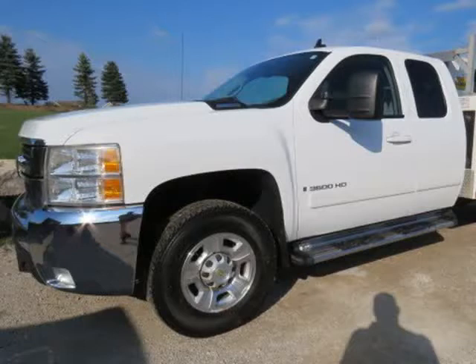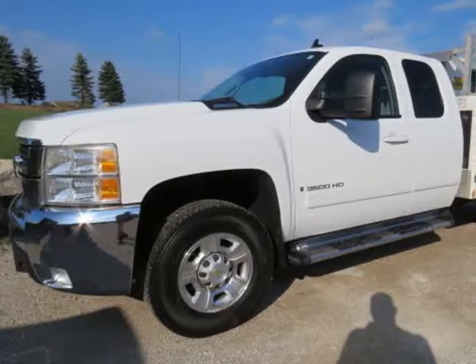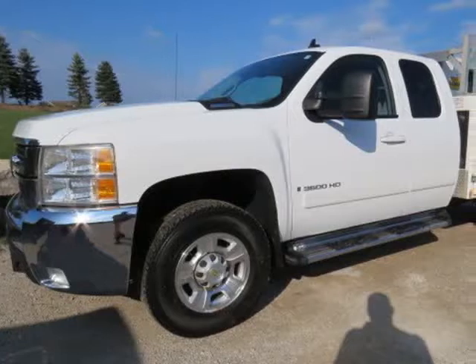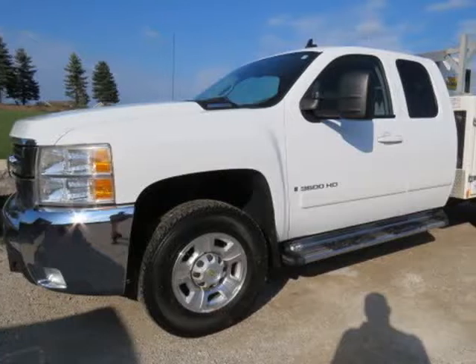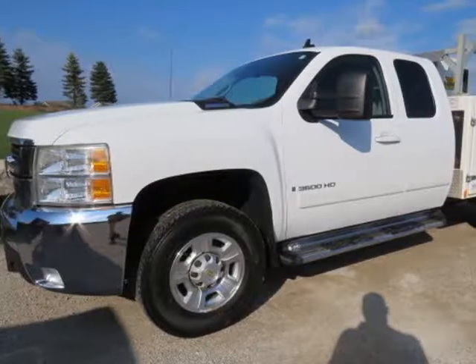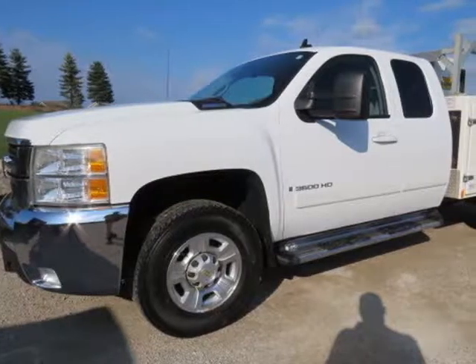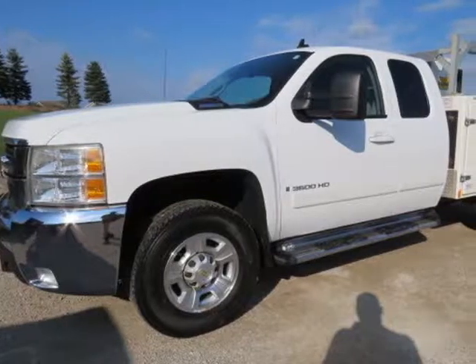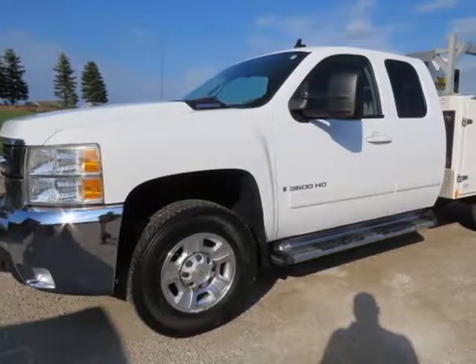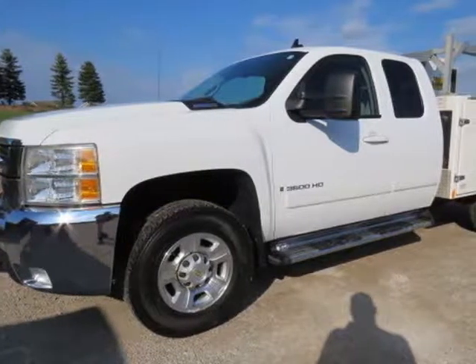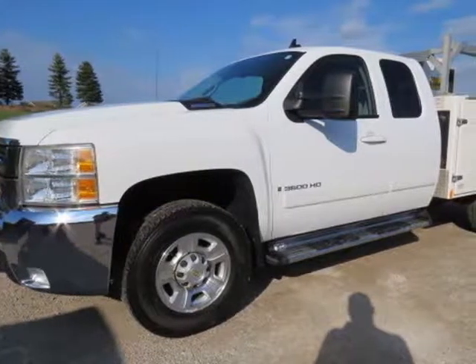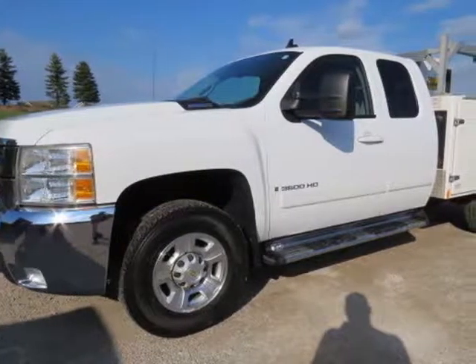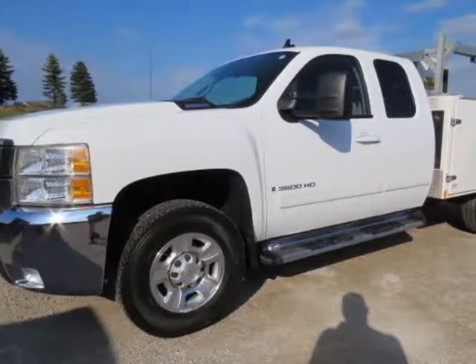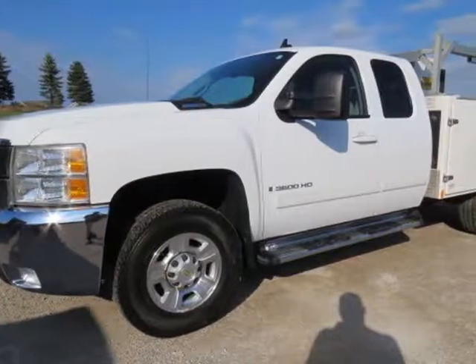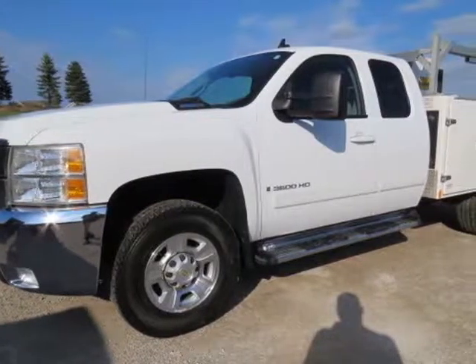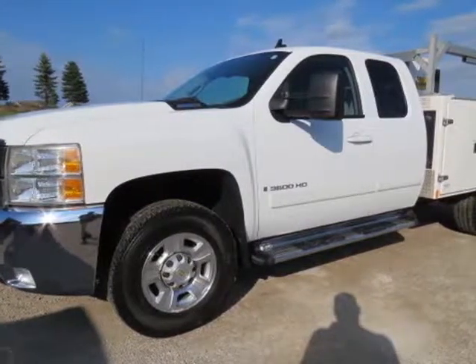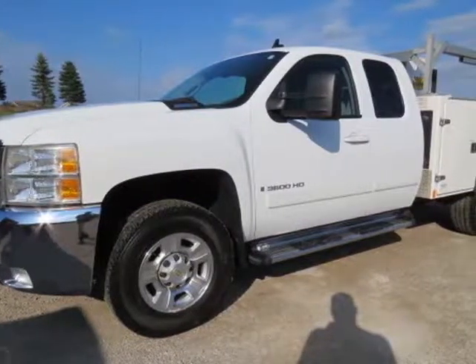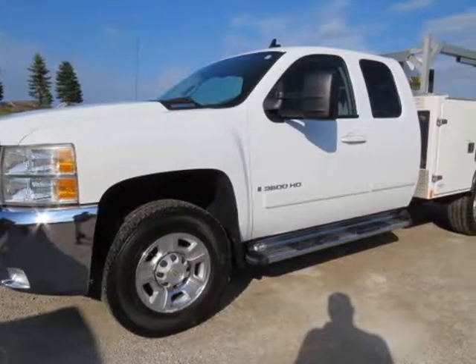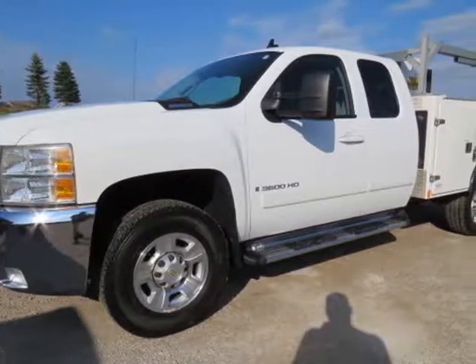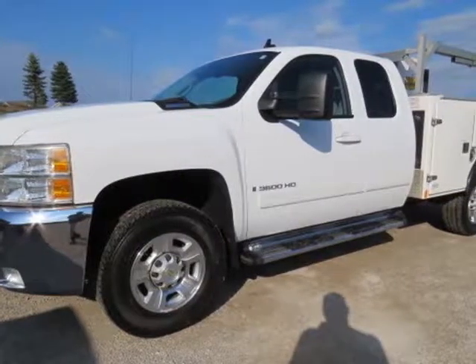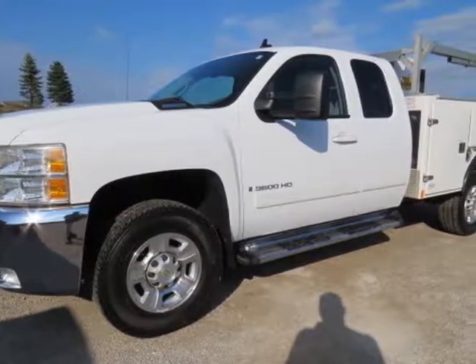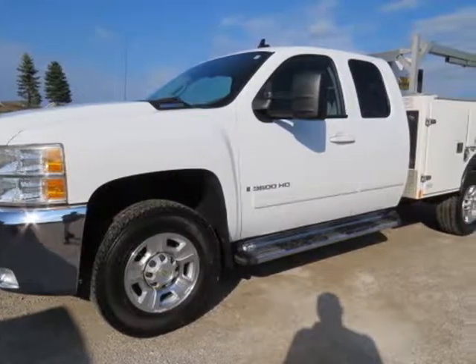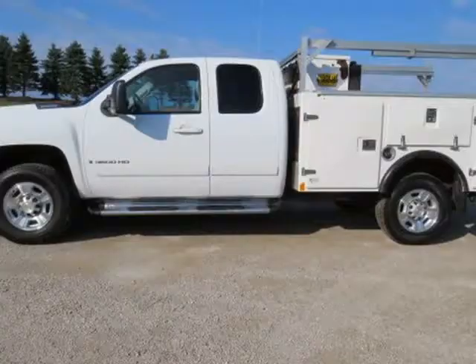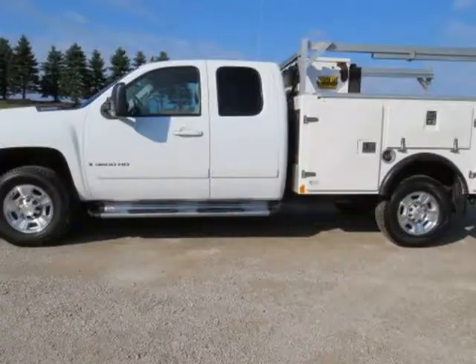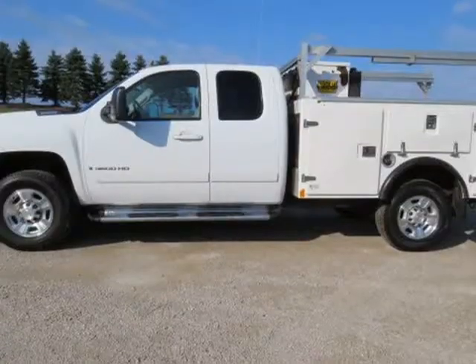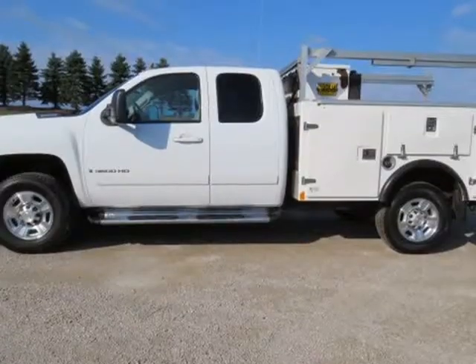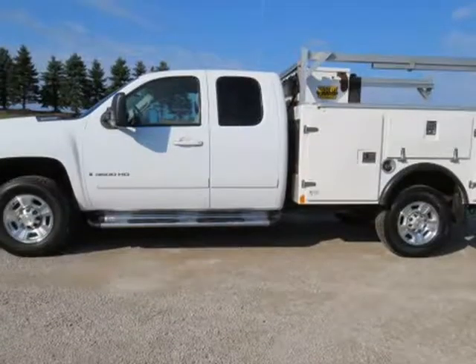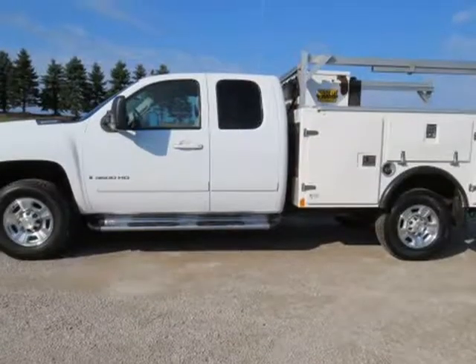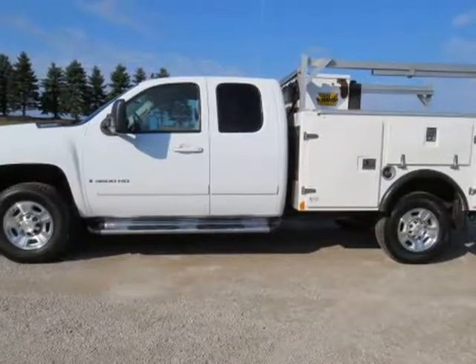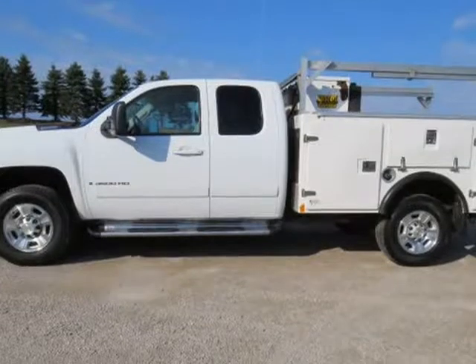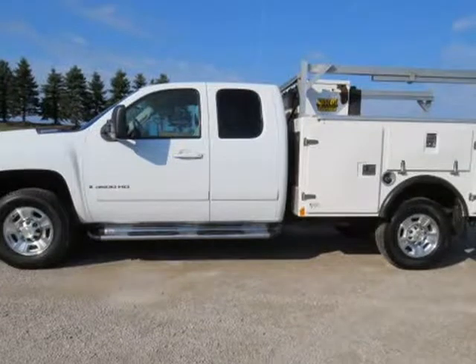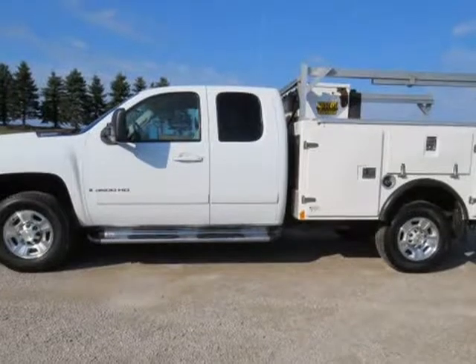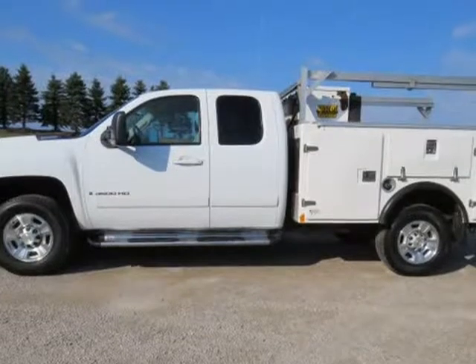This 2008 Chevrolet Silverado 3500HD is brought to you by Meltrick Sales LLC.